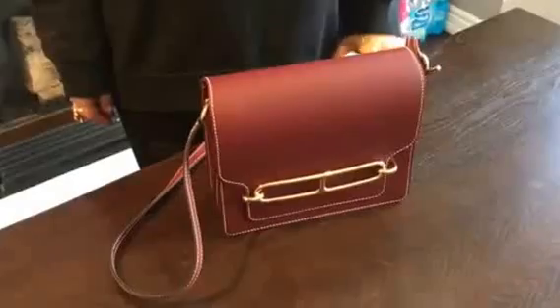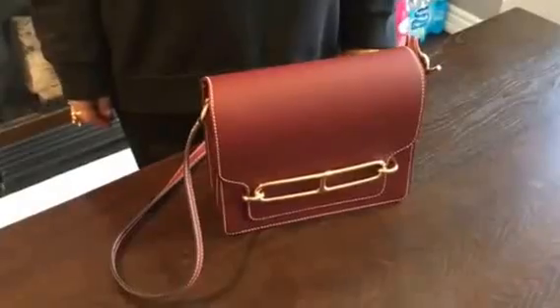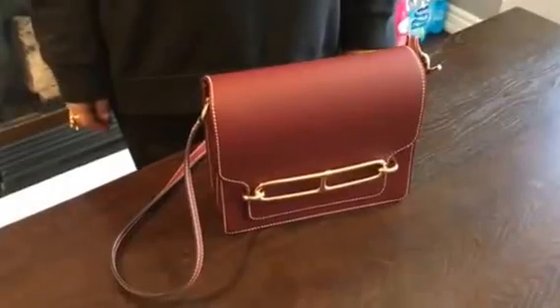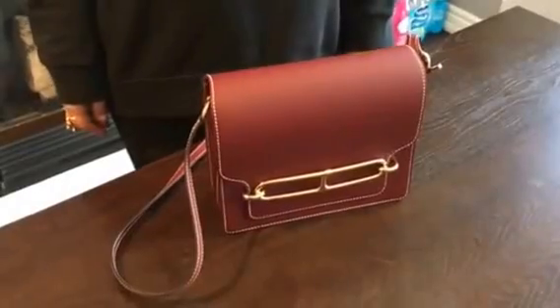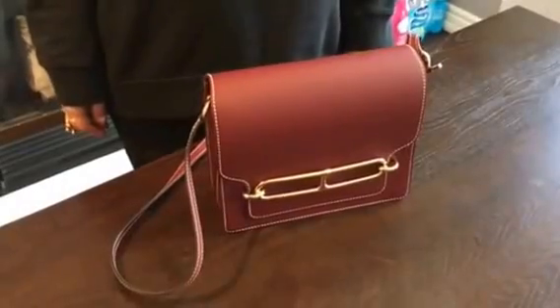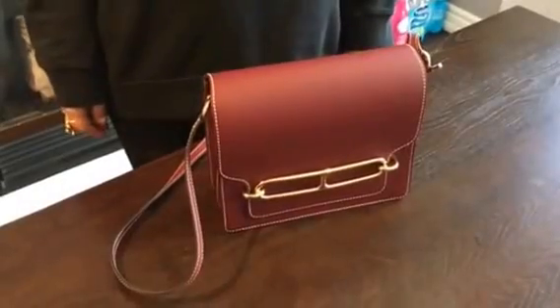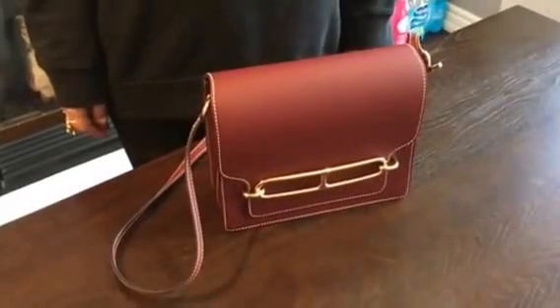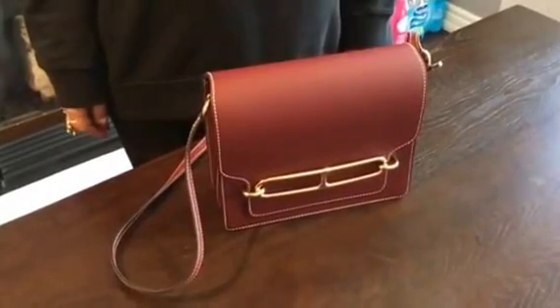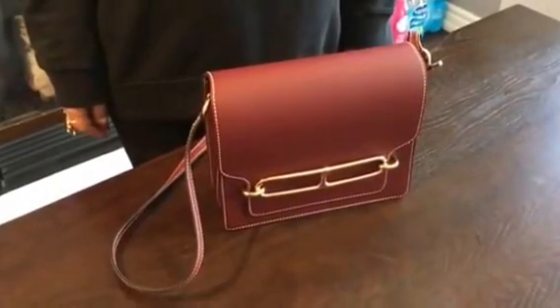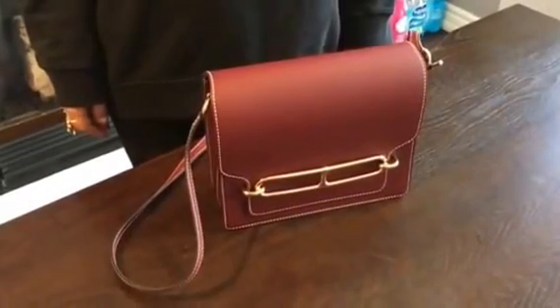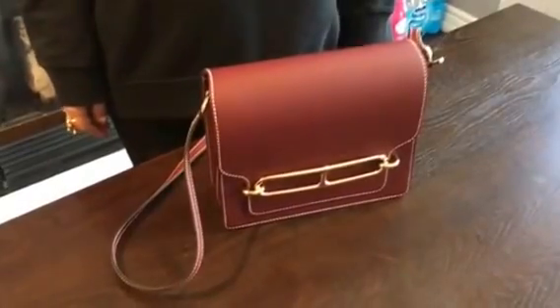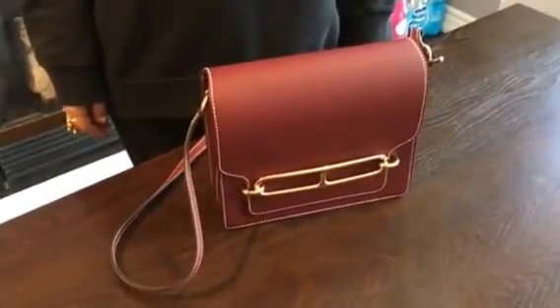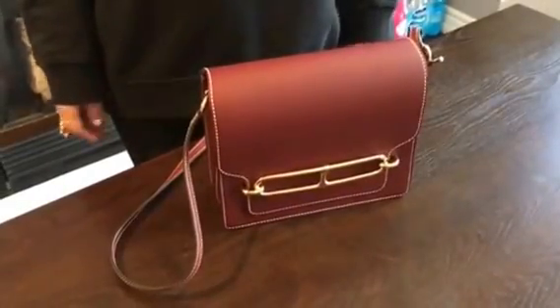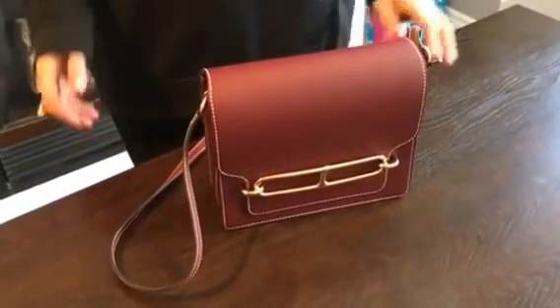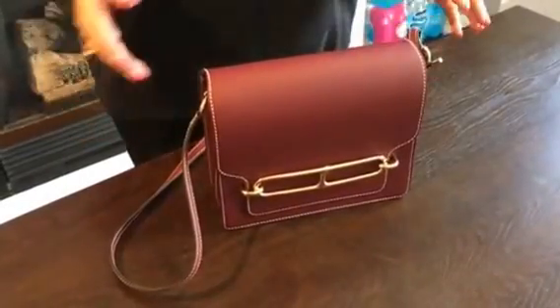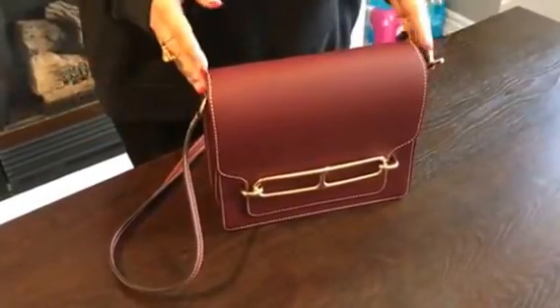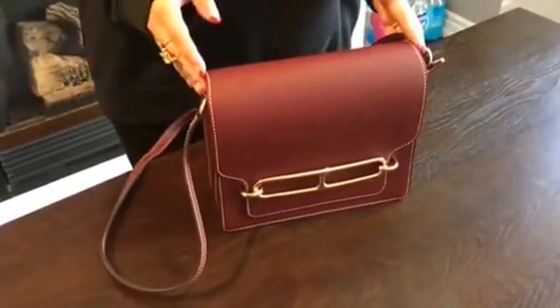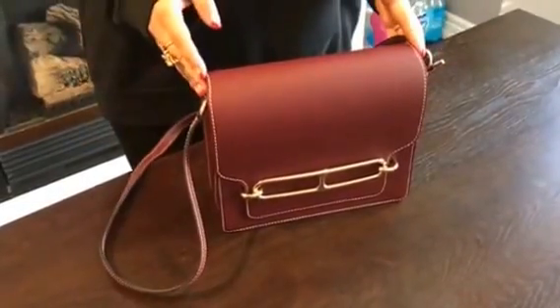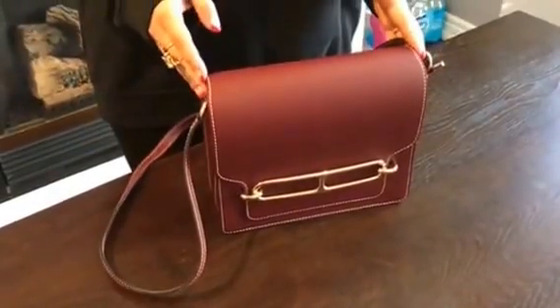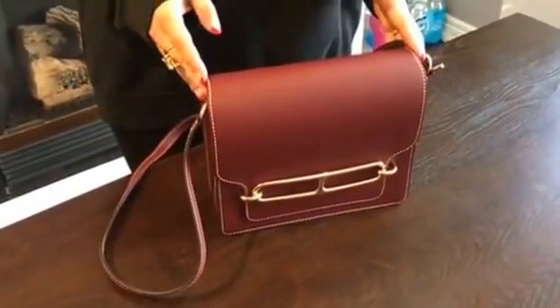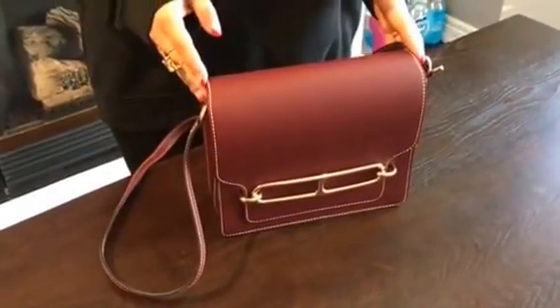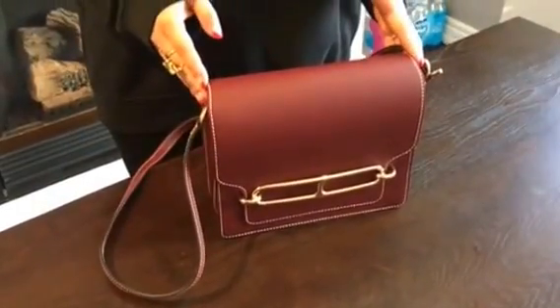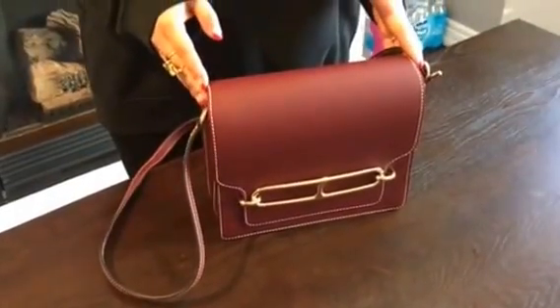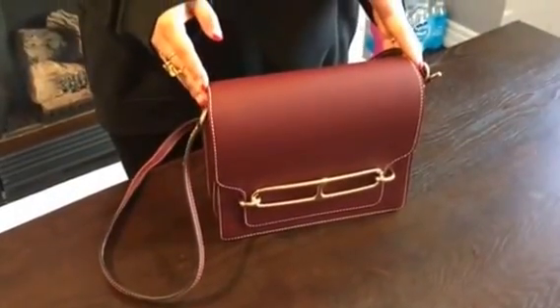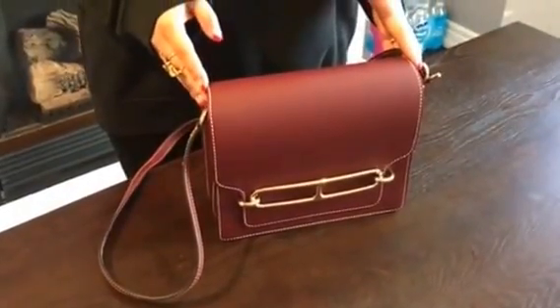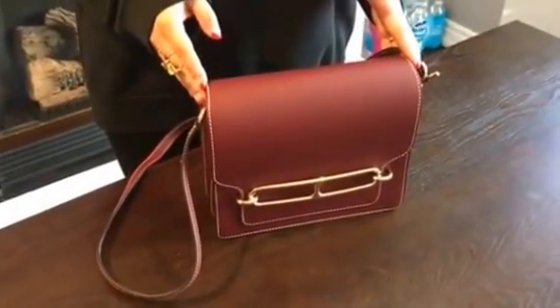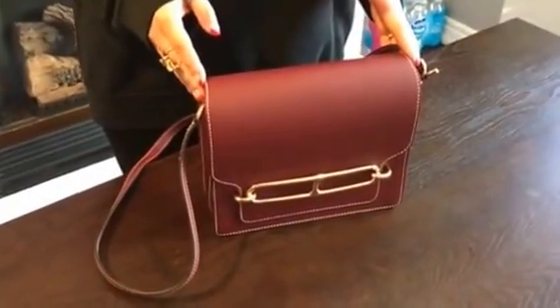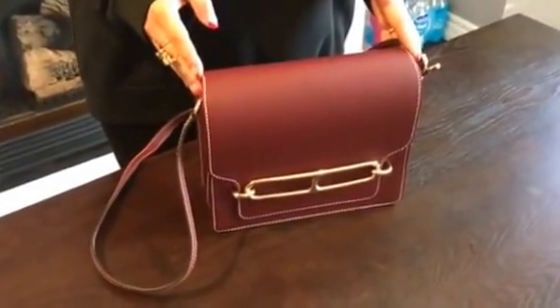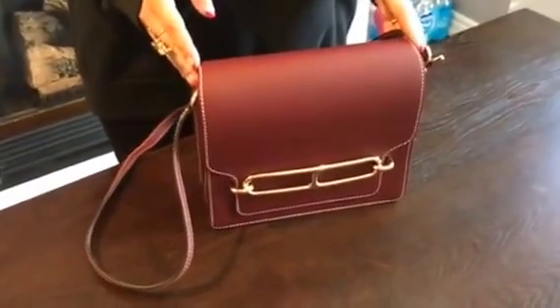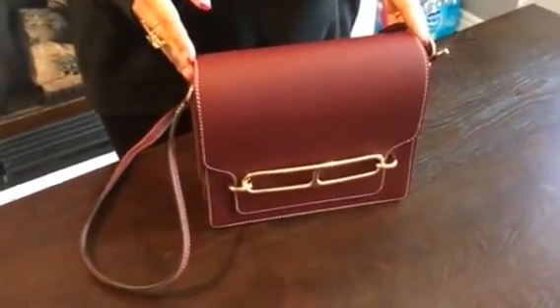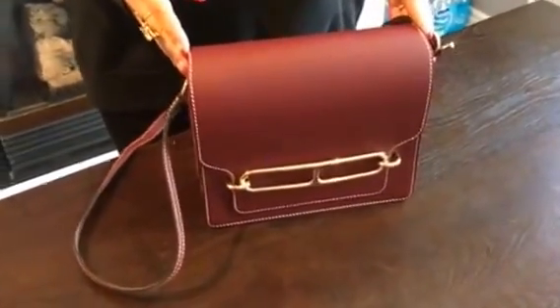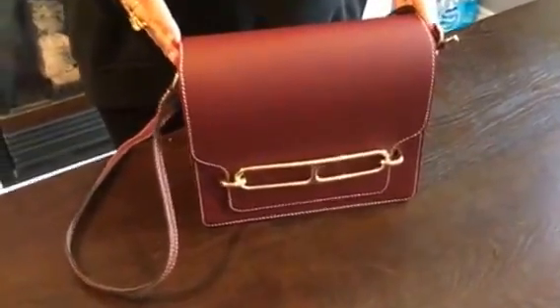Hey guys, today I wanted to talk about the Hermès Rullis bag.